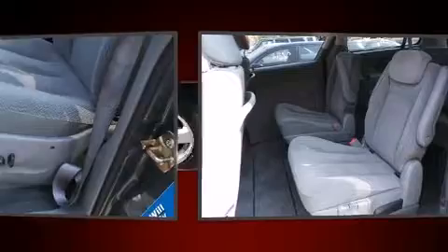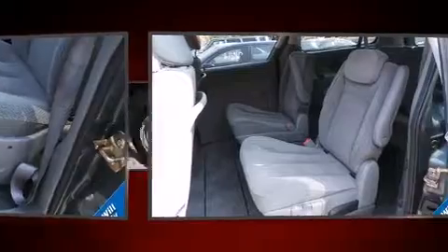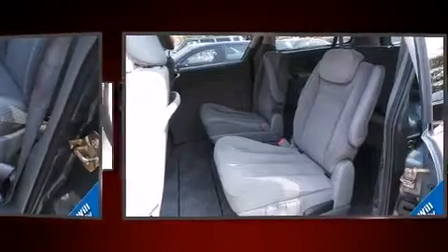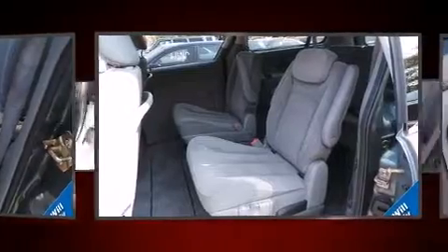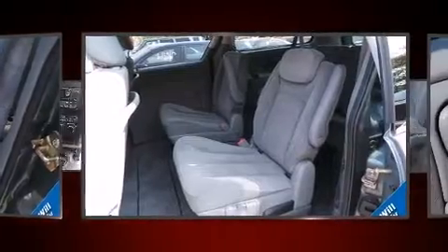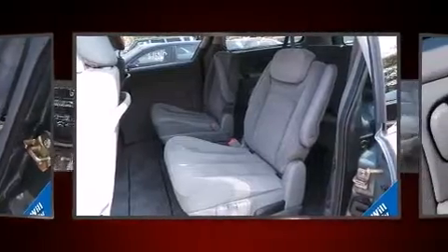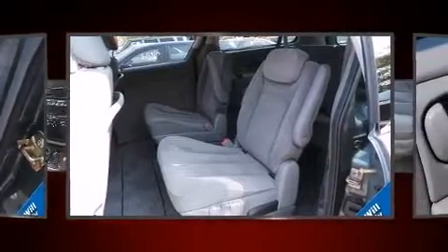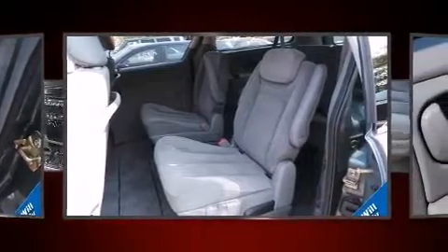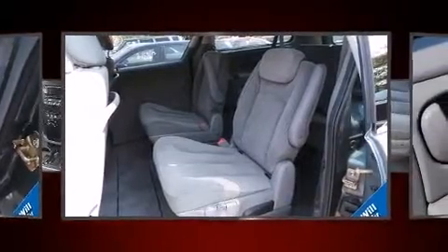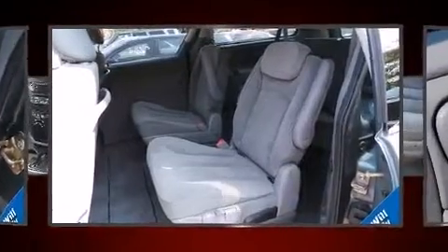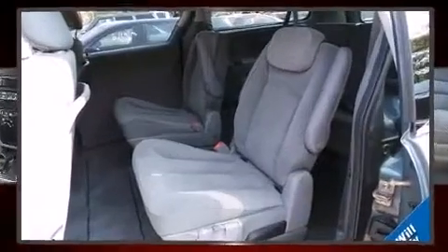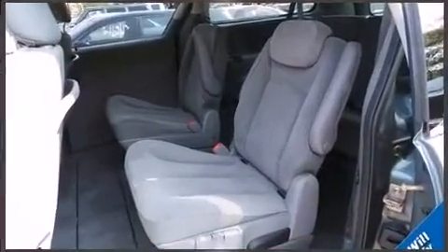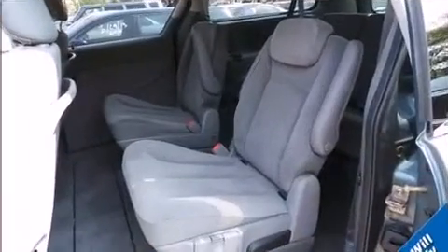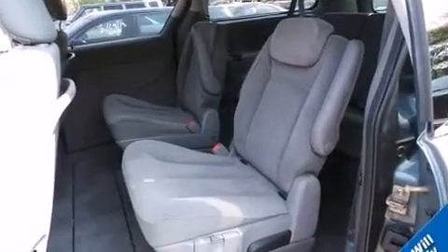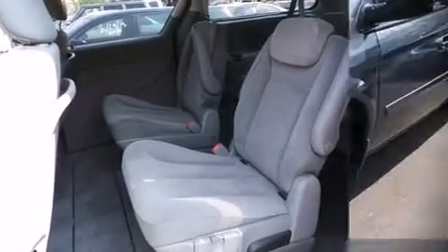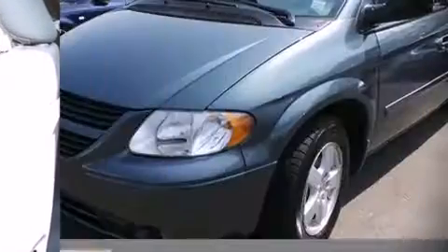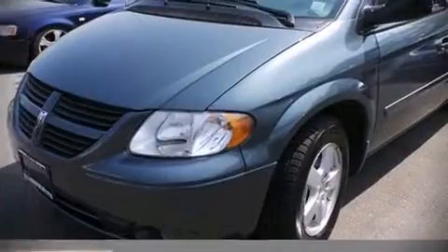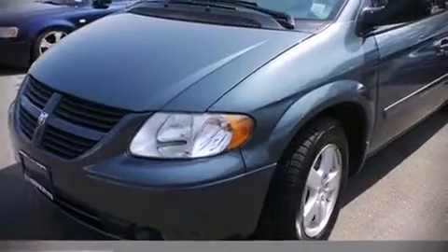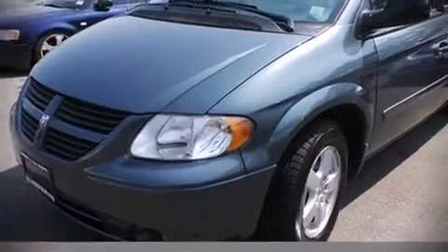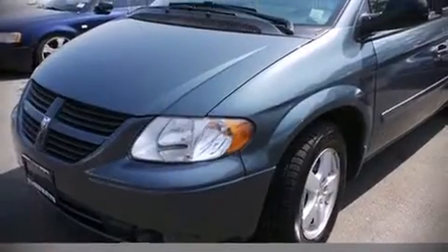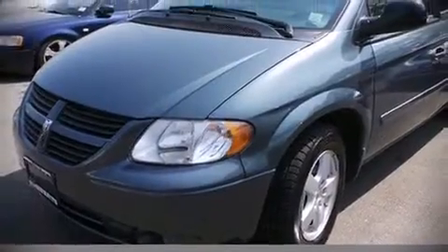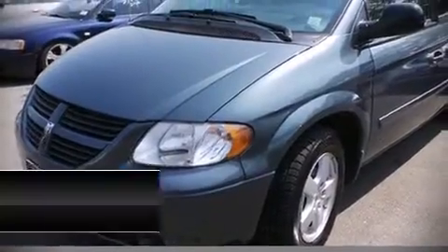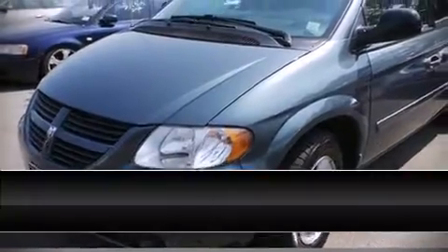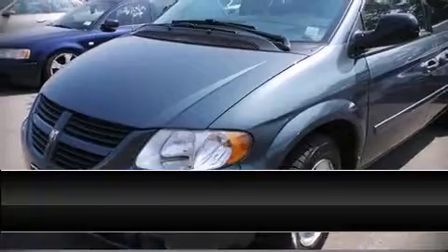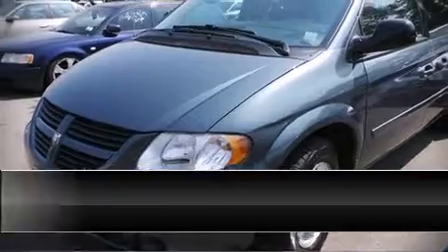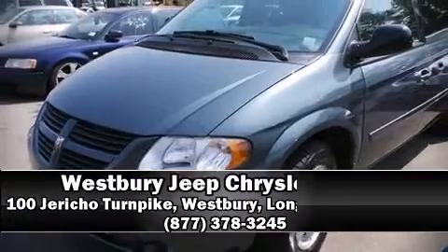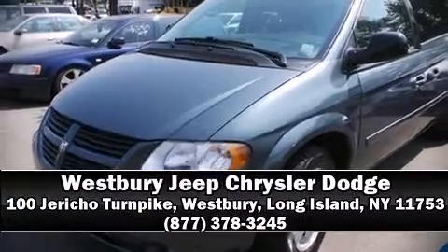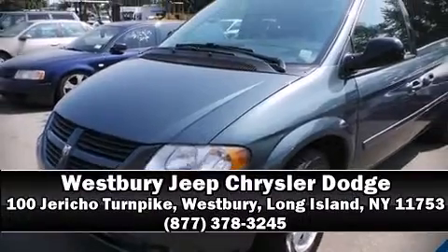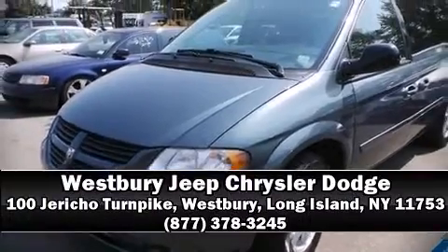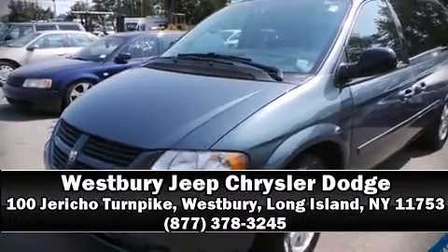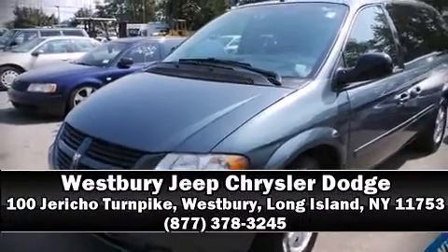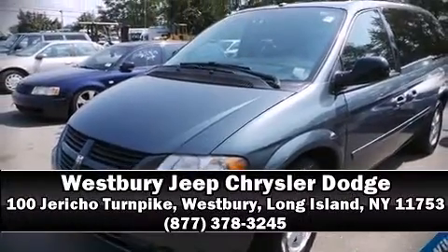We'd also be happy to help you arrange financing for your vehicle. Stop by our dealership or give us a call for more information.